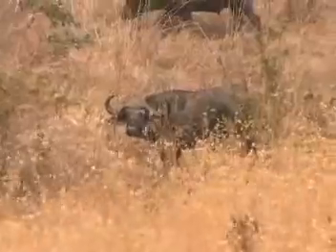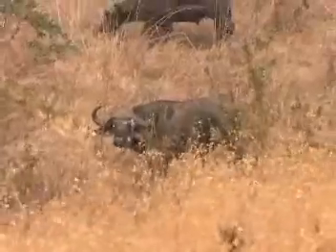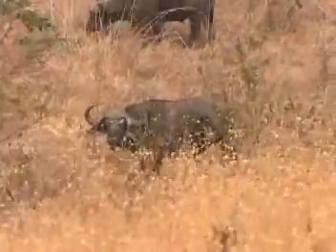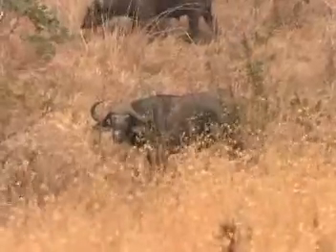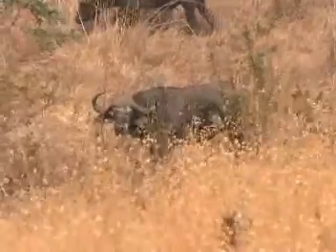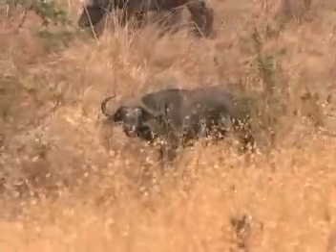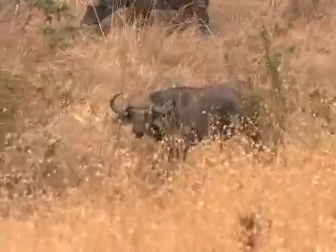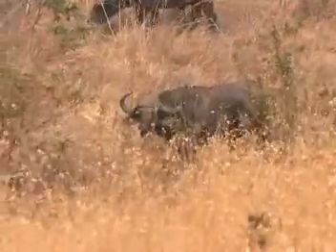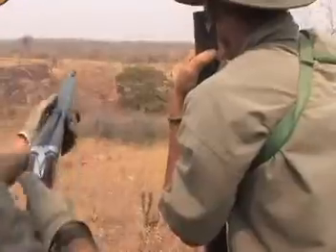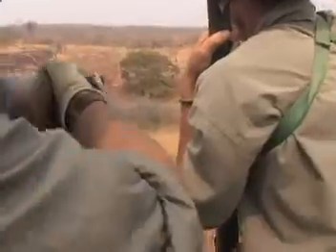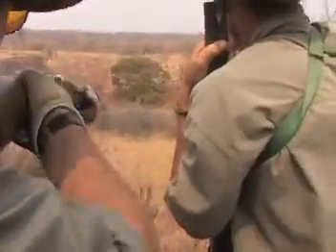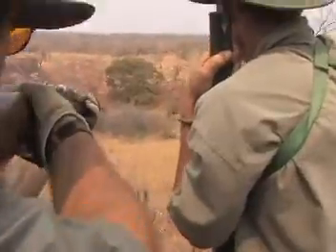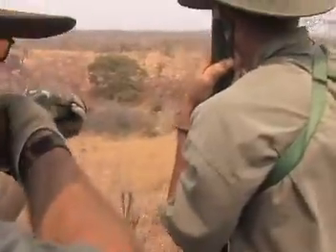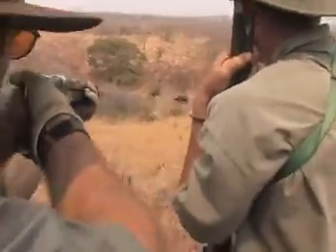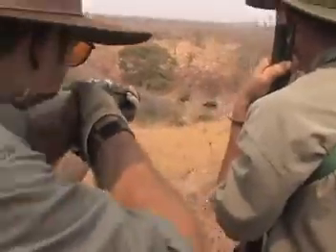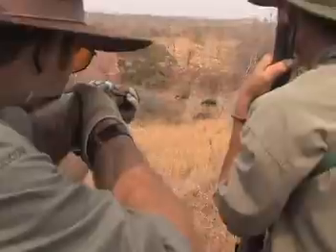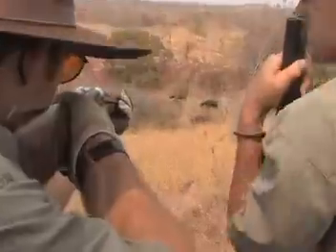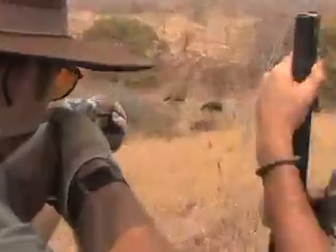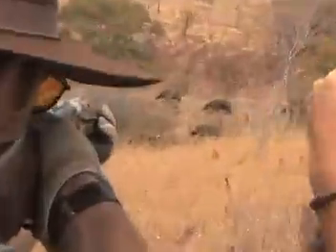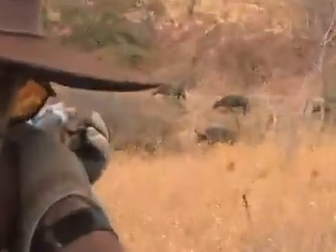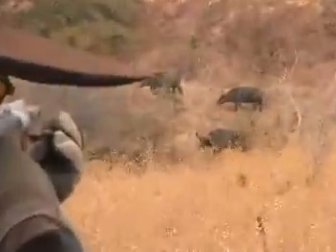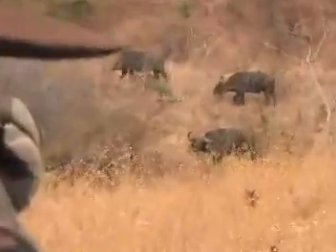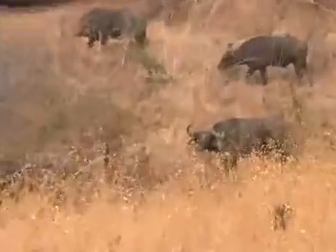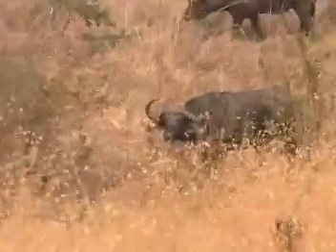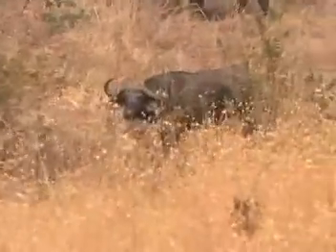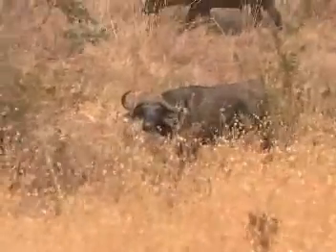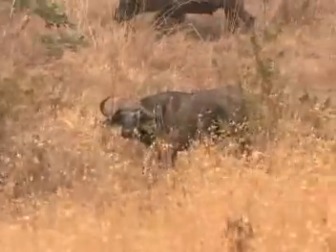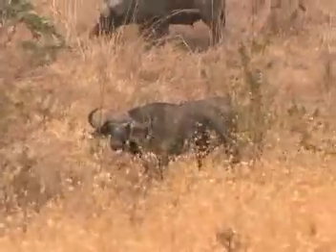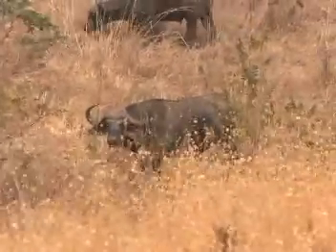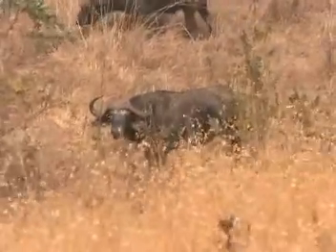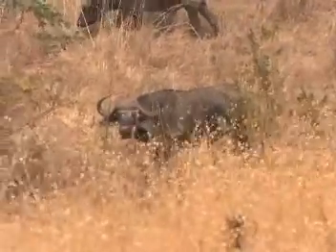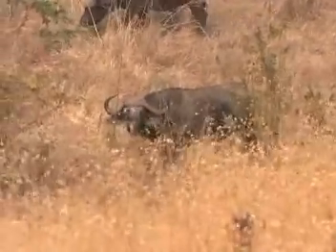Not that first one closest to us — yeah, looking at us — hit him.